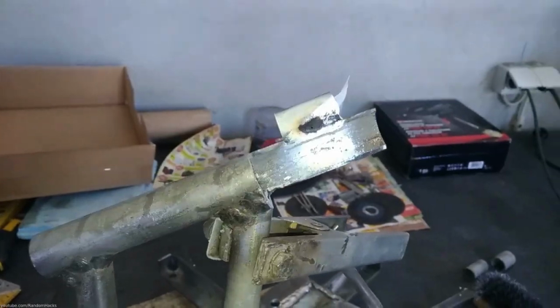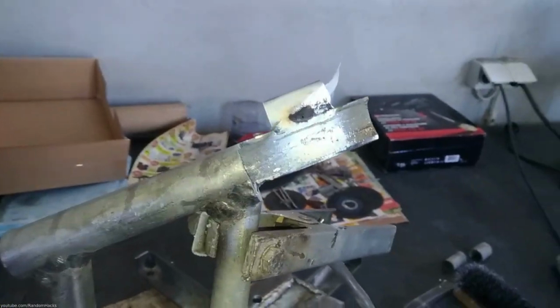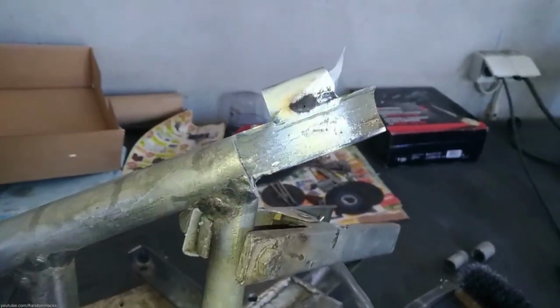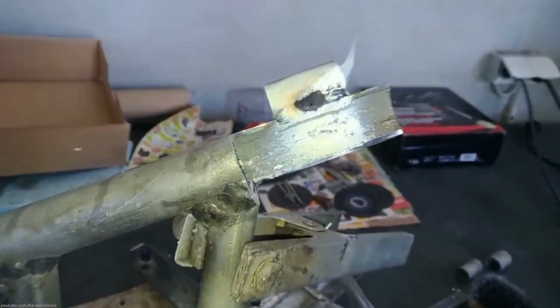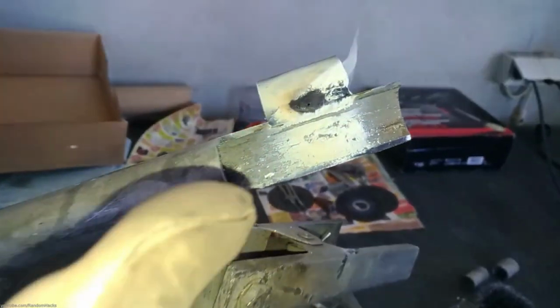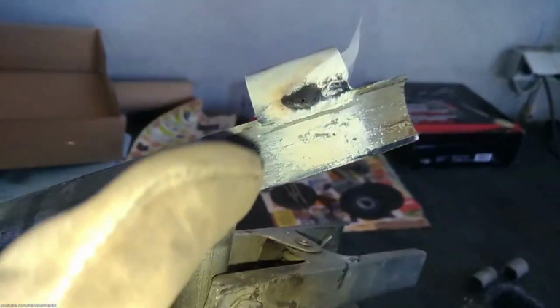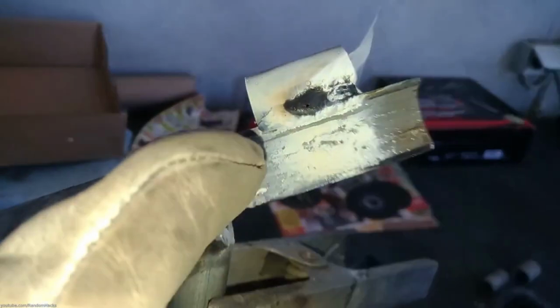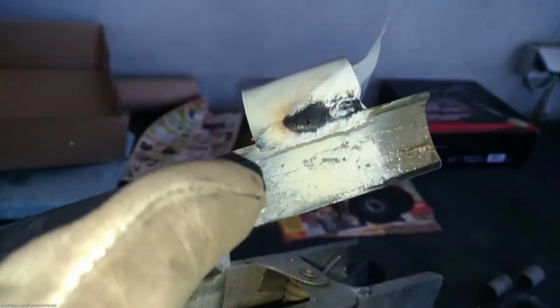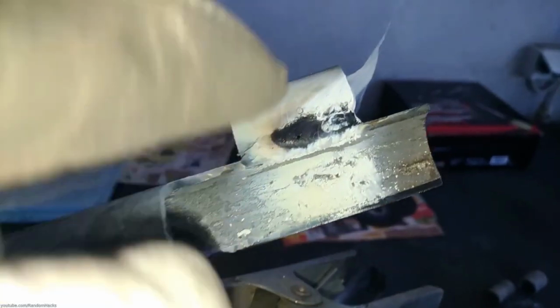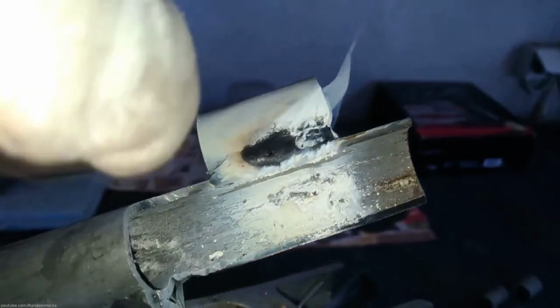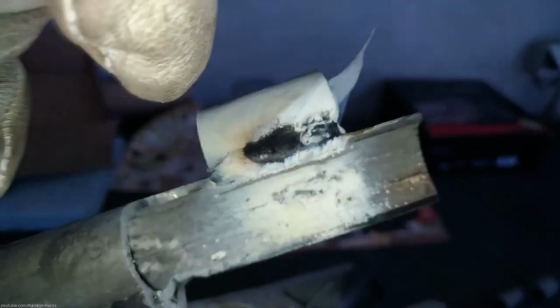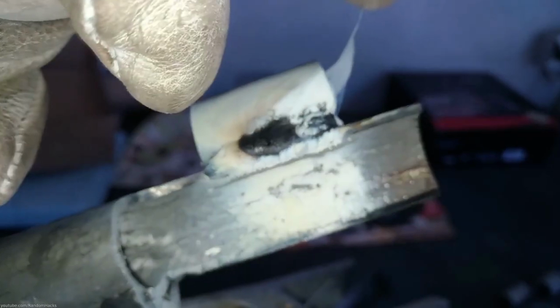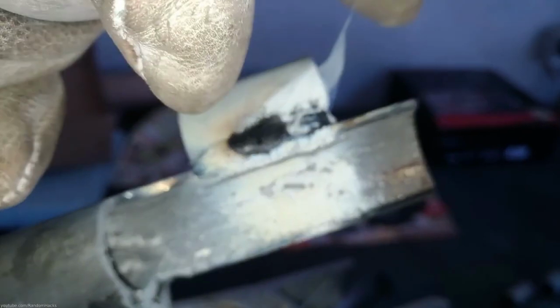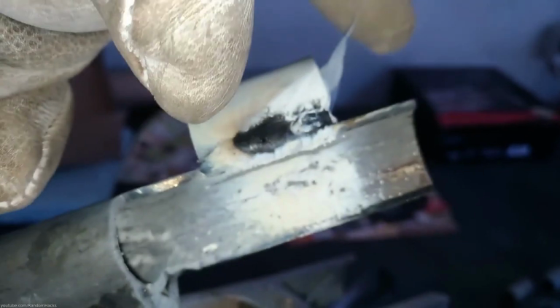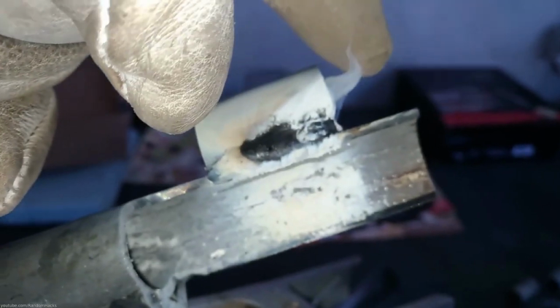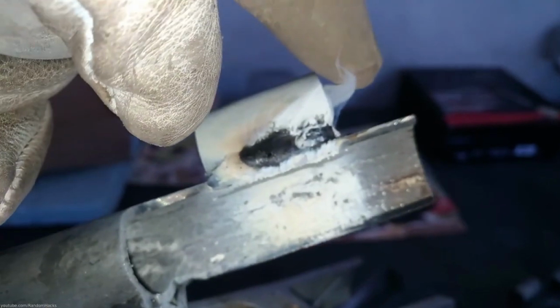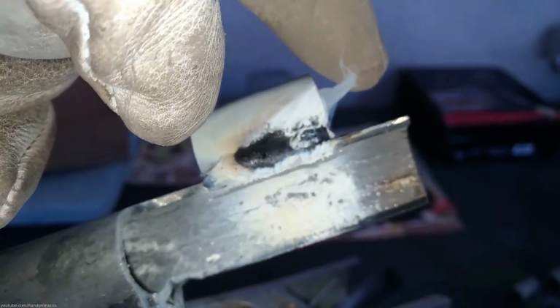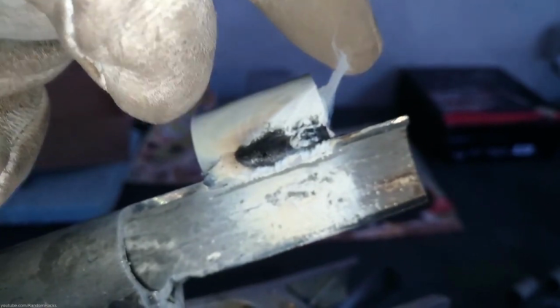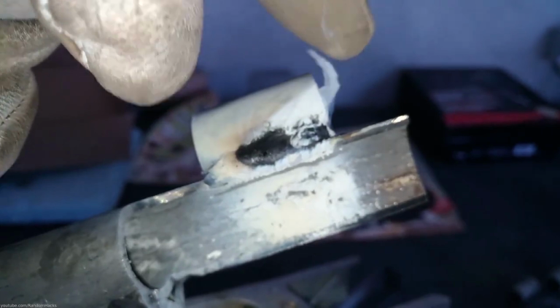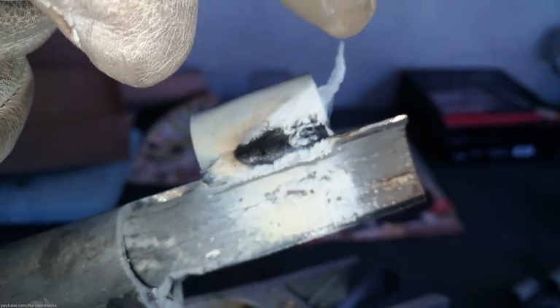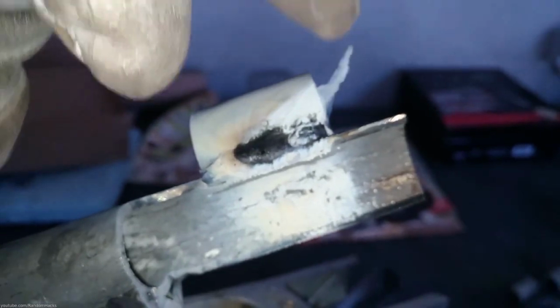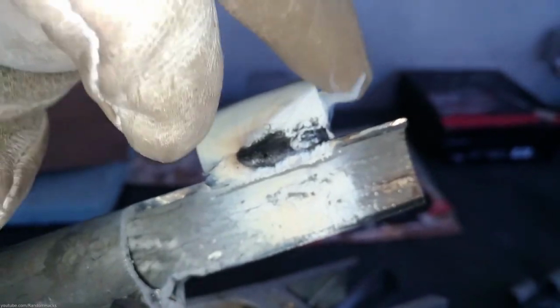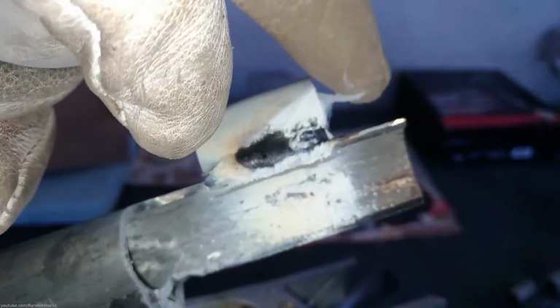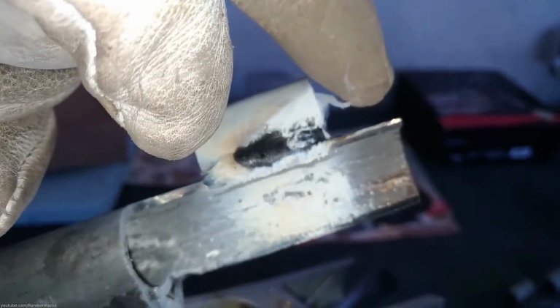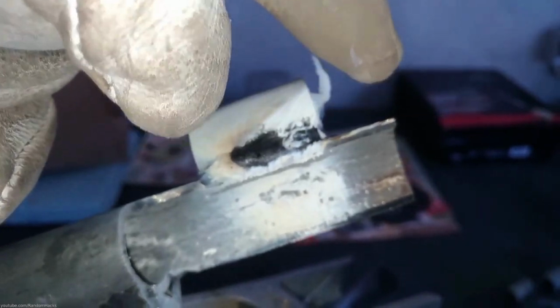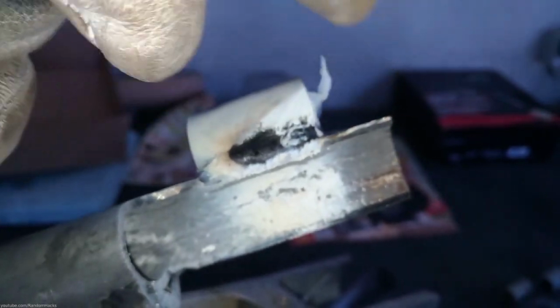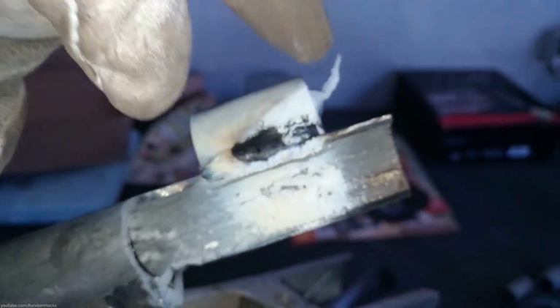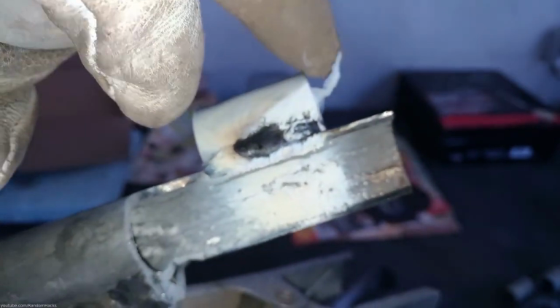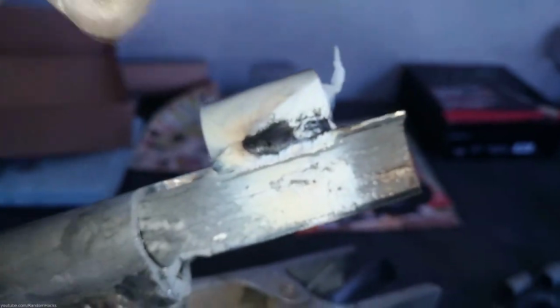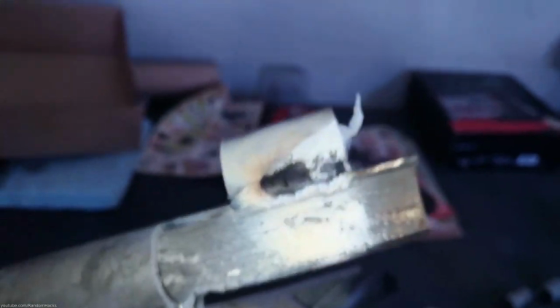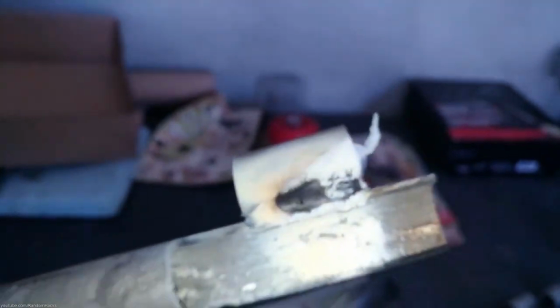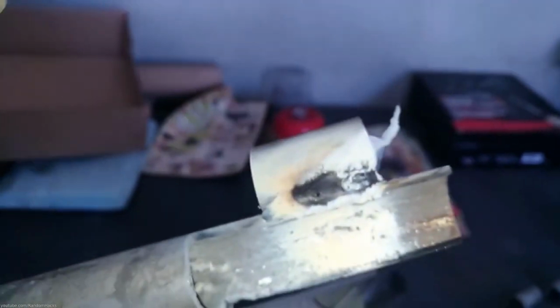Be aware that fumes released by welding galvanized steel can lead to galvanized poisoning with symptoms similar to flu.